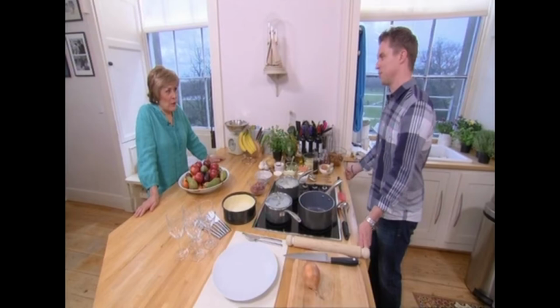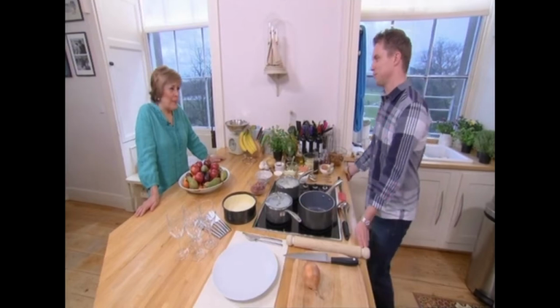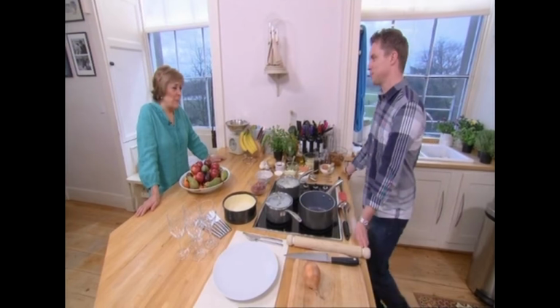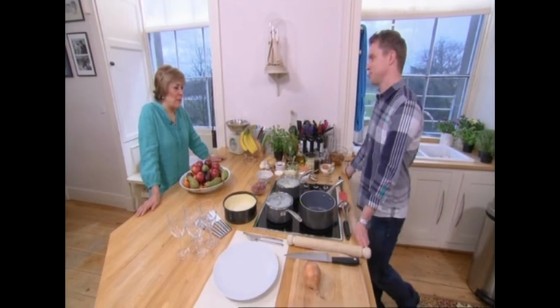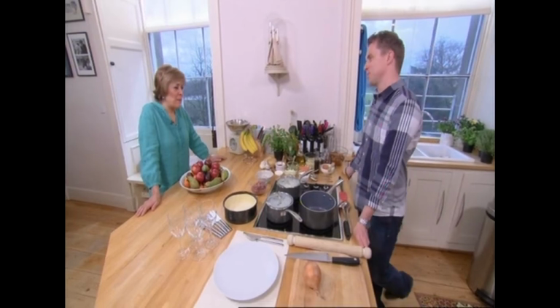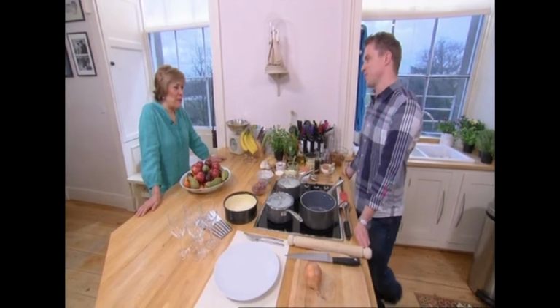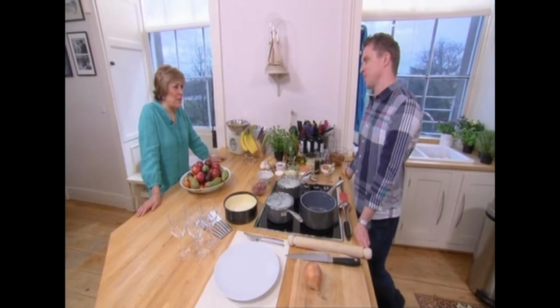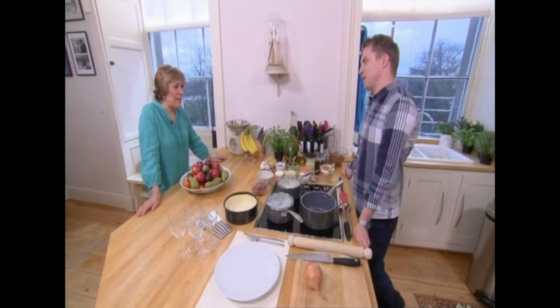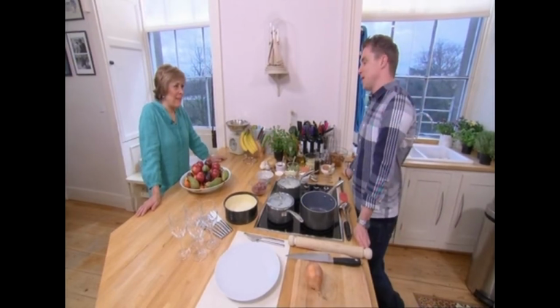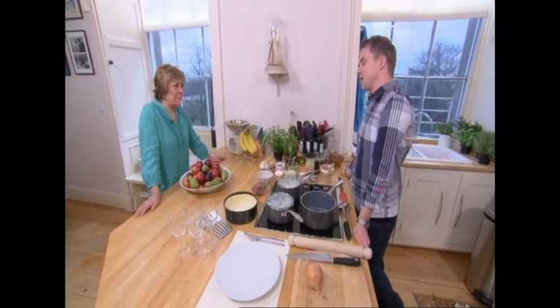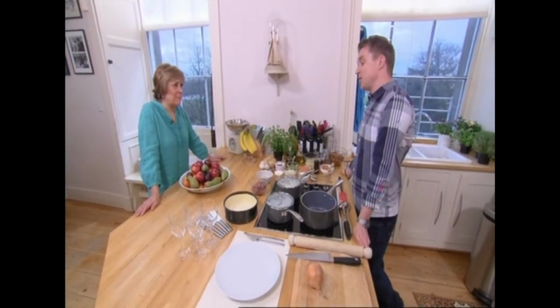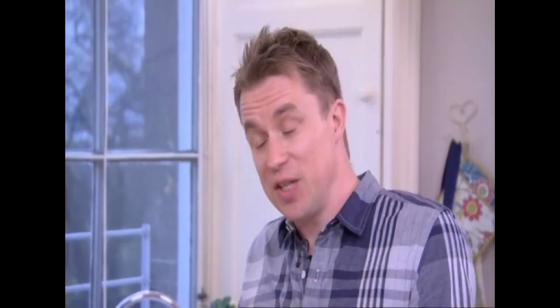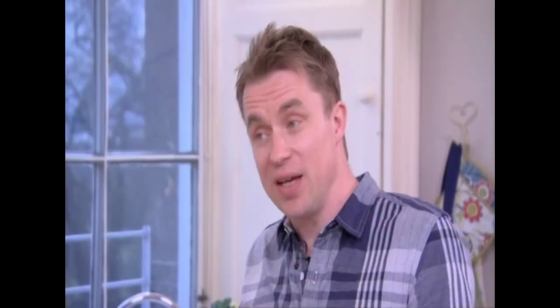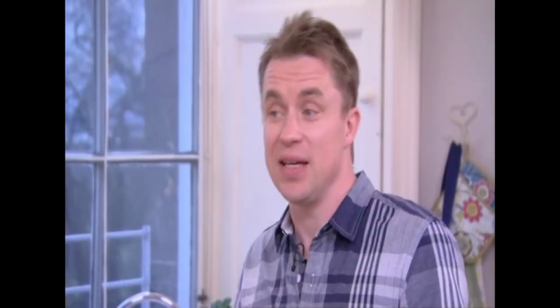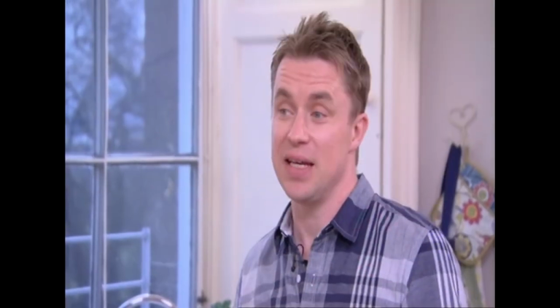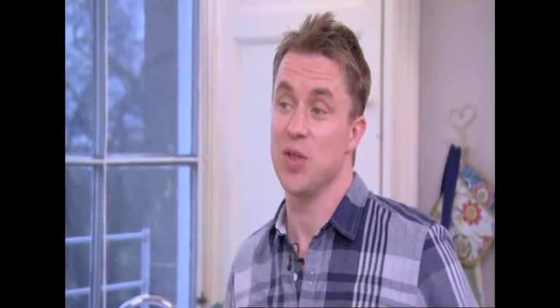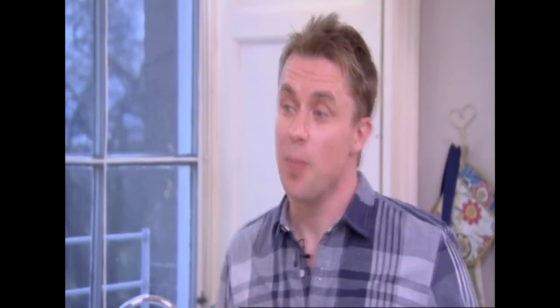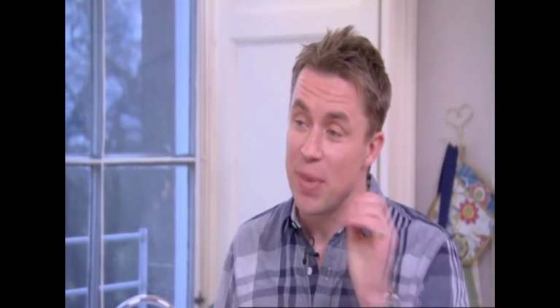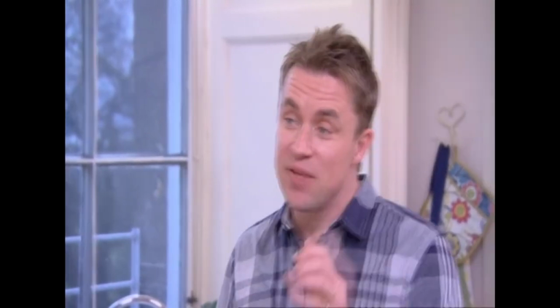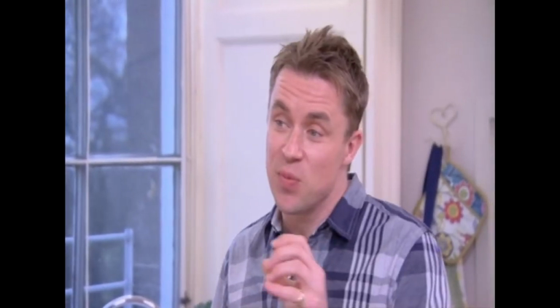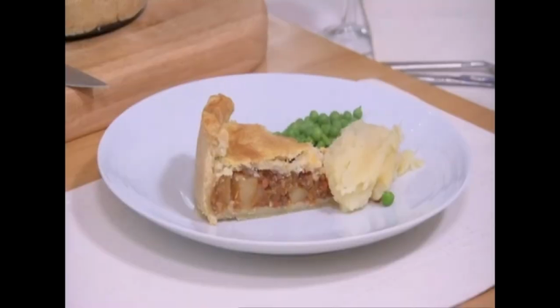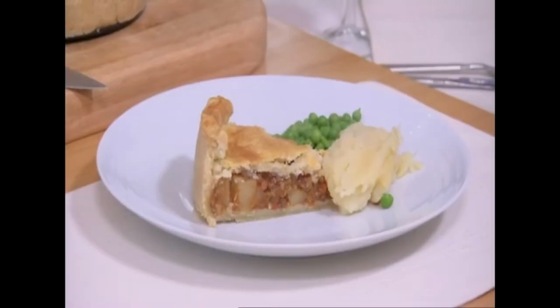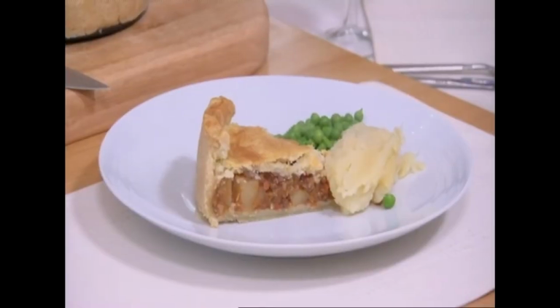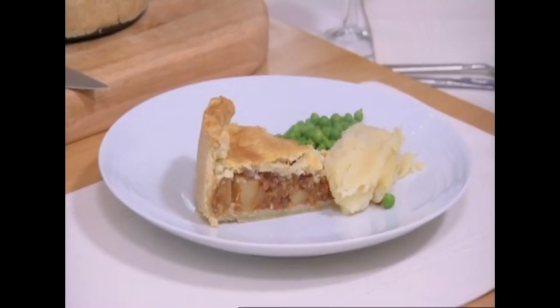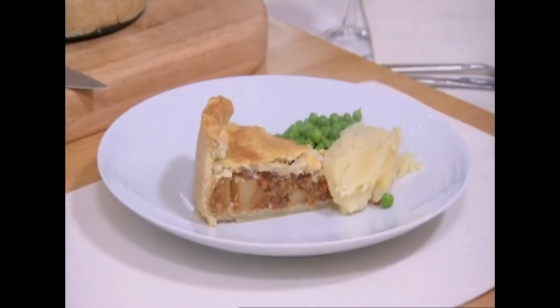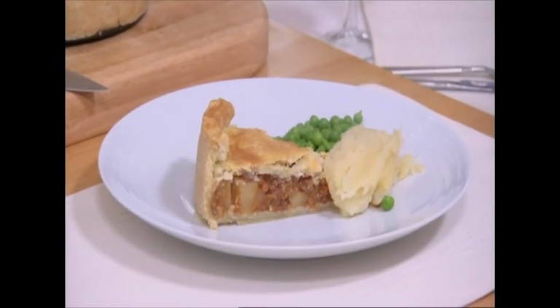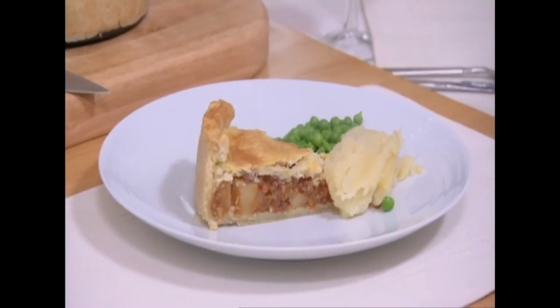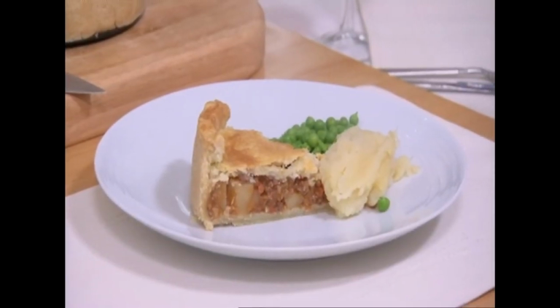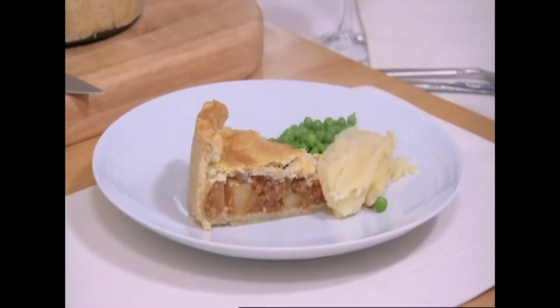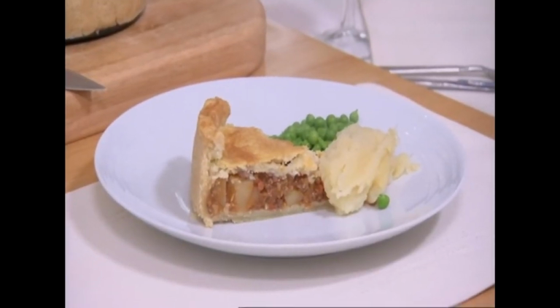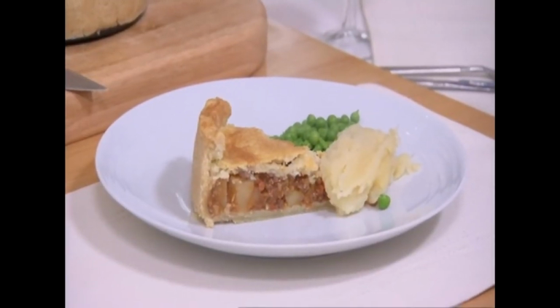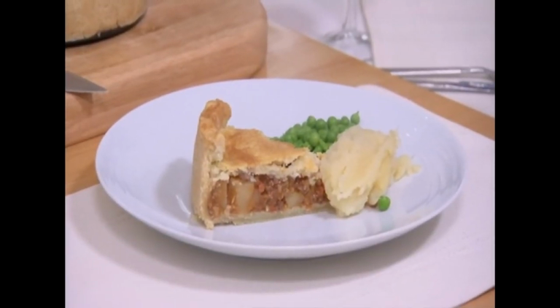Come on, what's on the menu today then? Today is beef and potato pie. Ooh, very slimming.